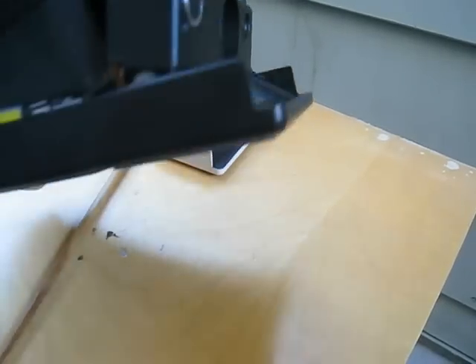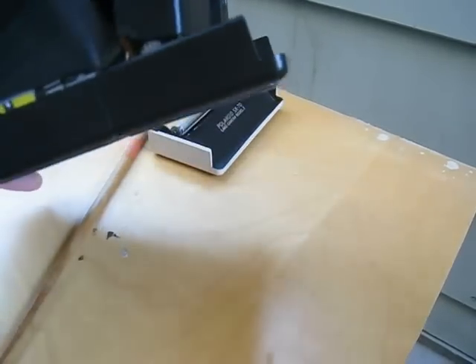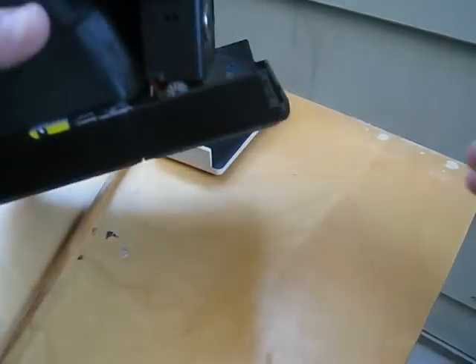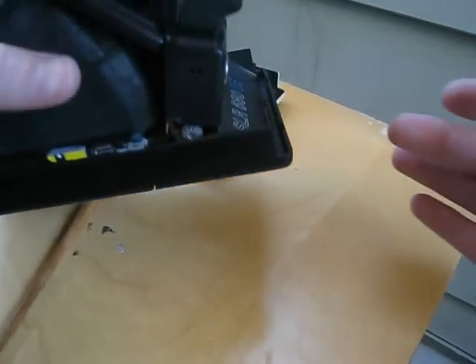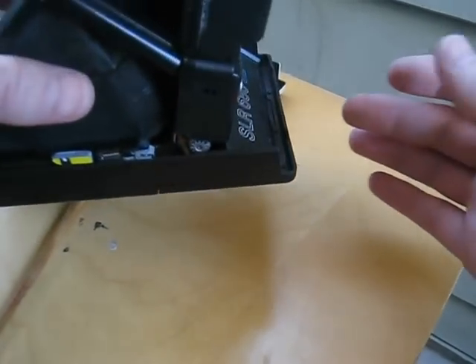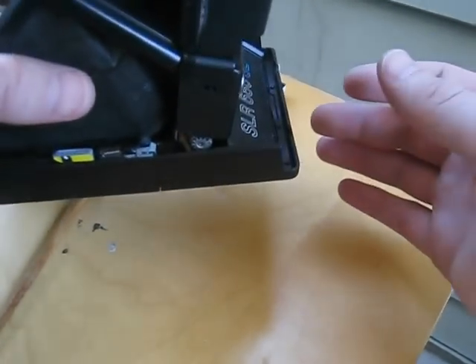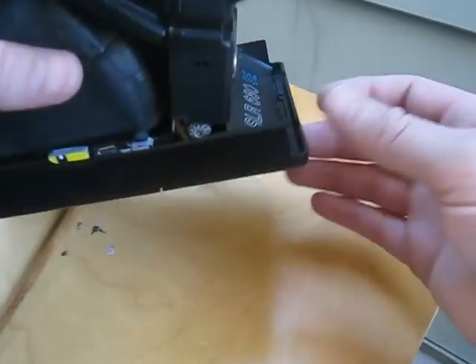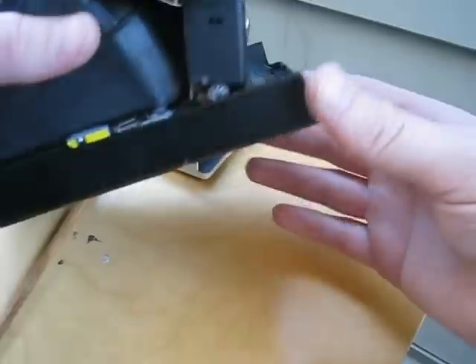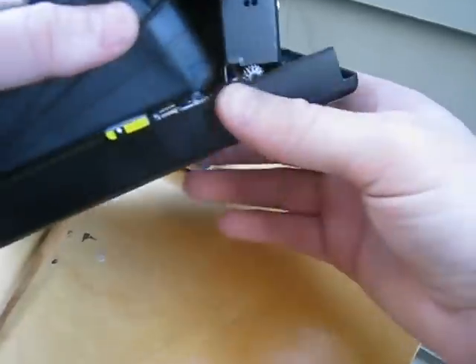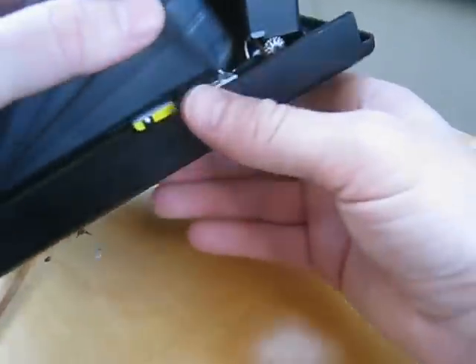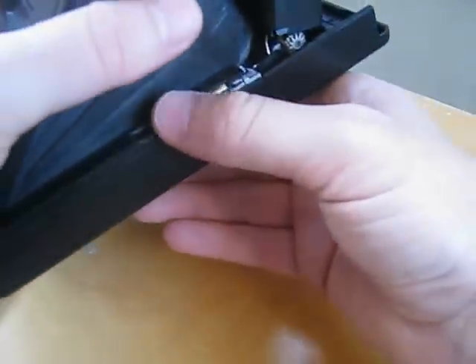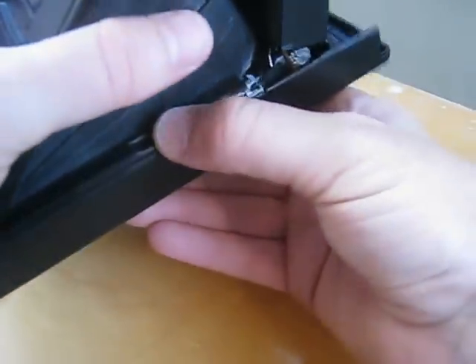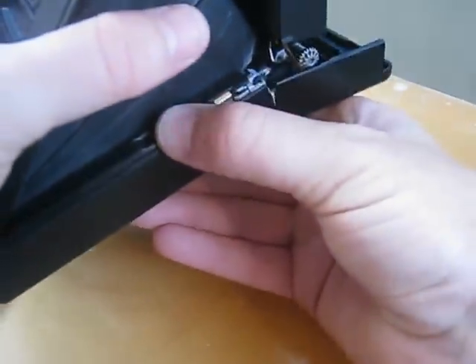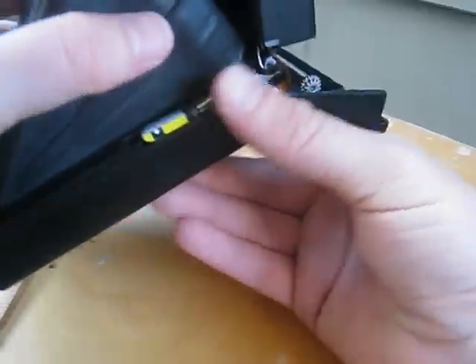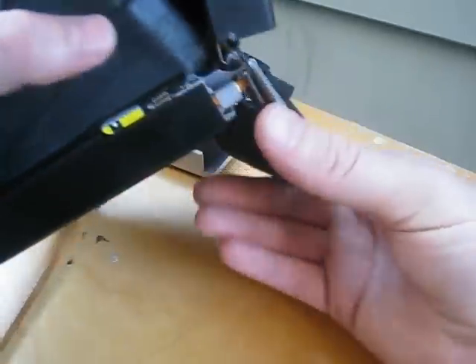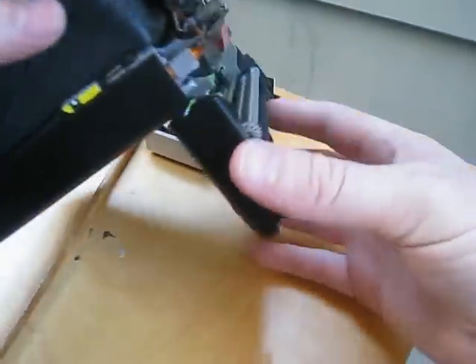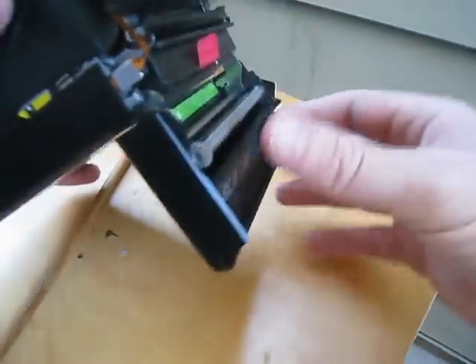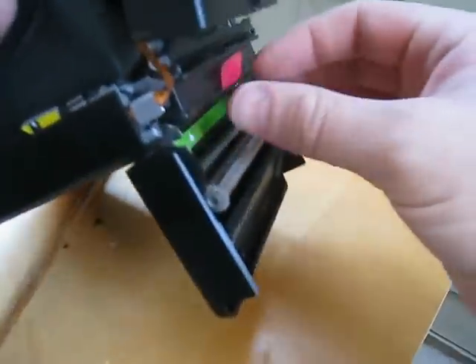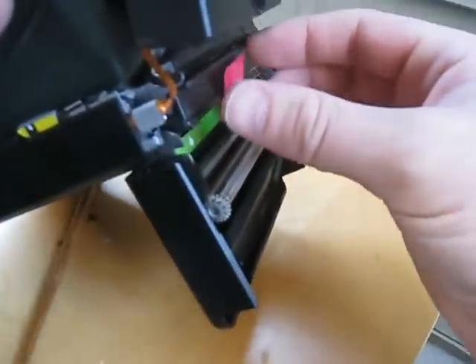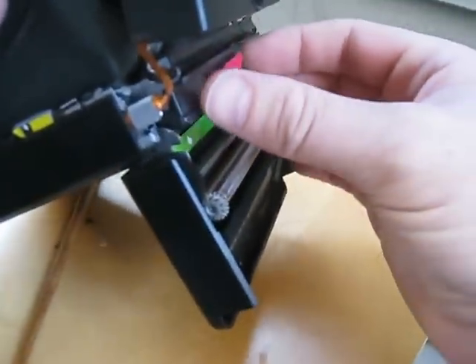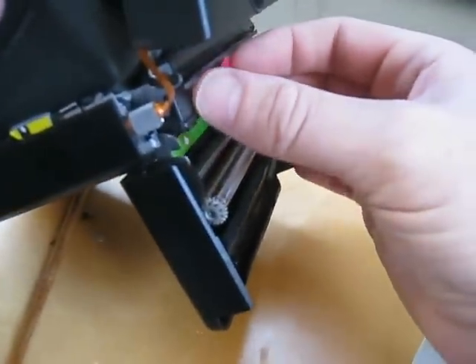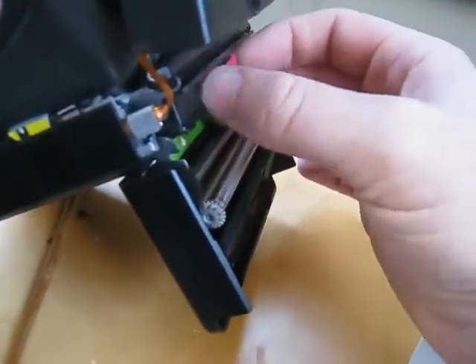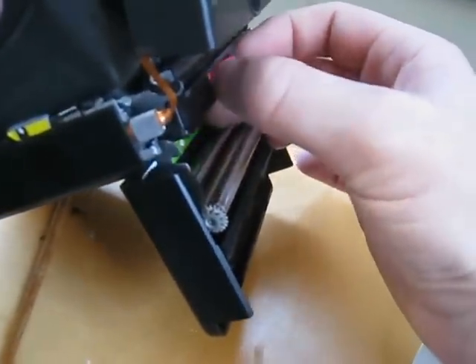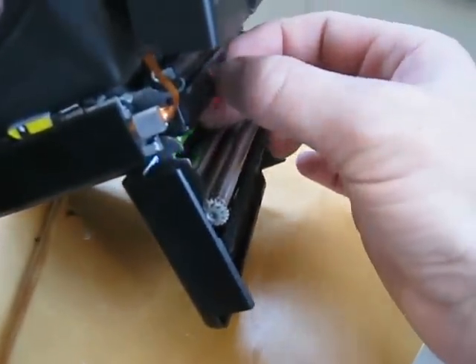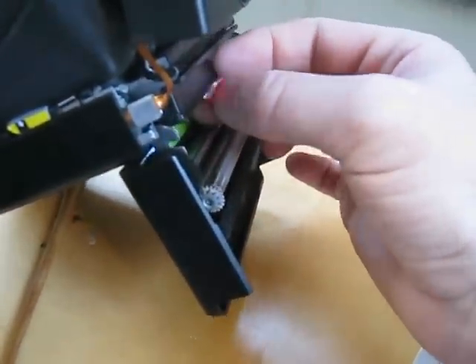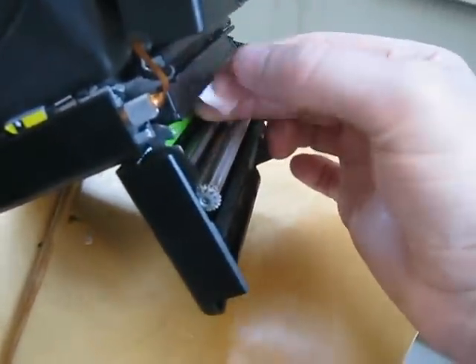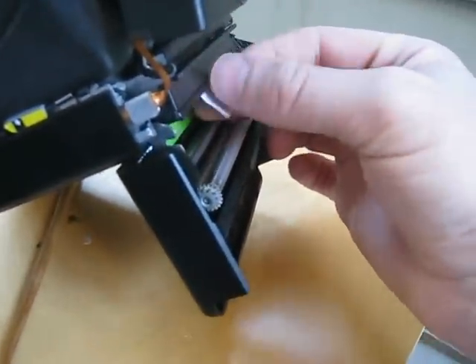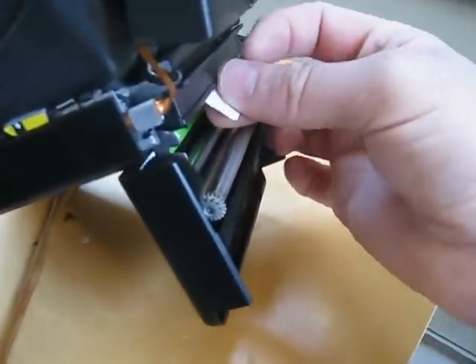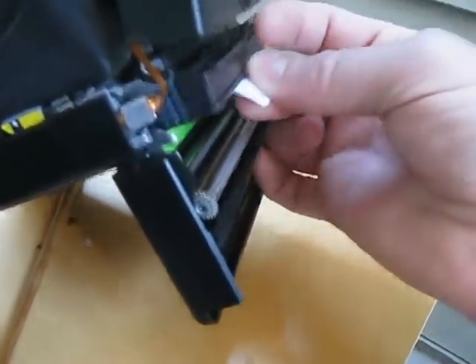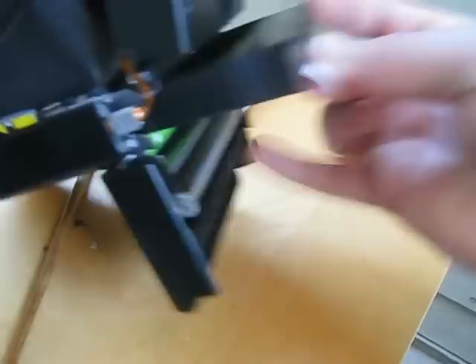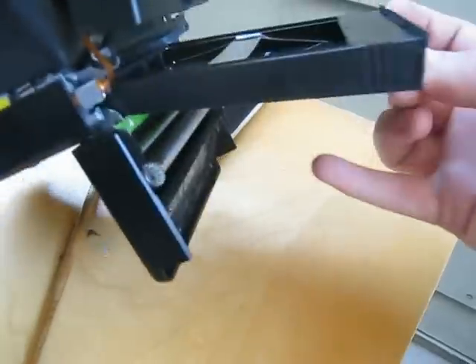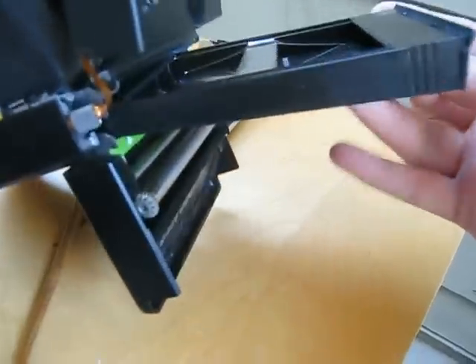Alright, you're going to have to do this when the camera is empty. So just make sure there isn't any film in here, and remove the cartridge.